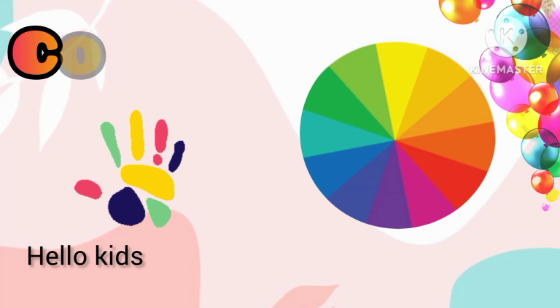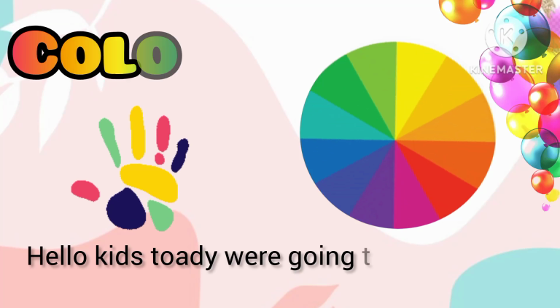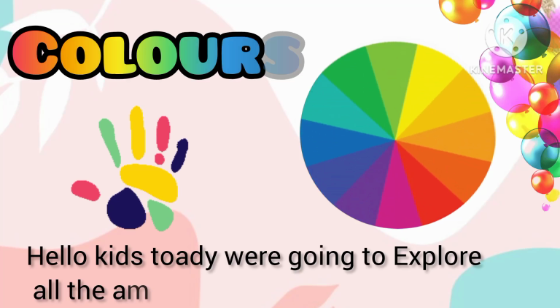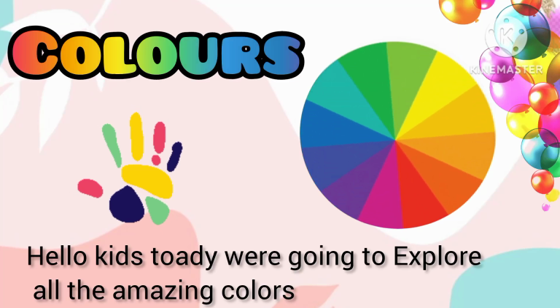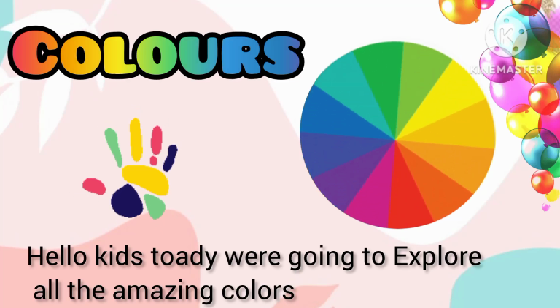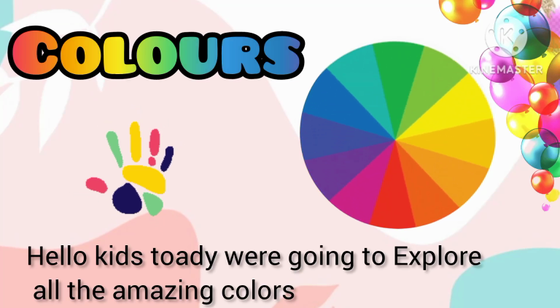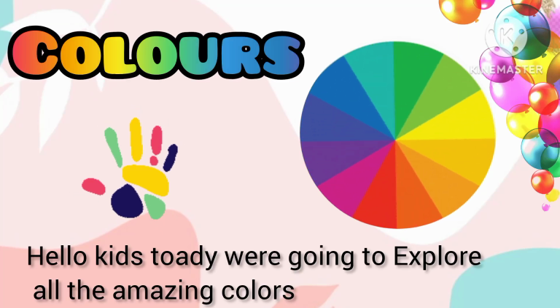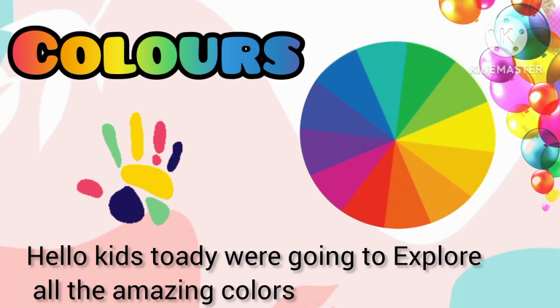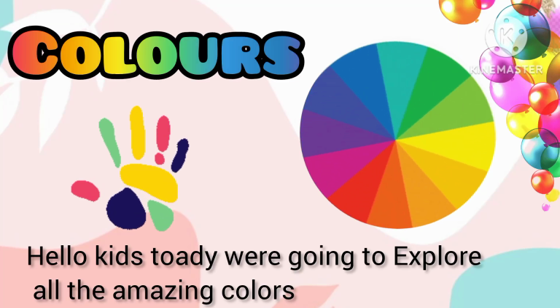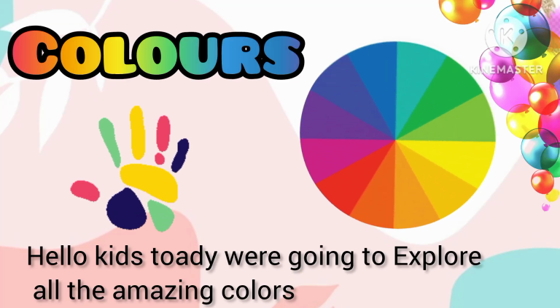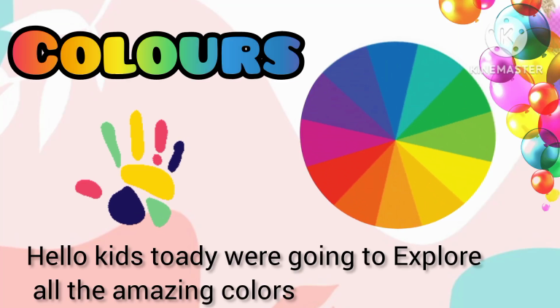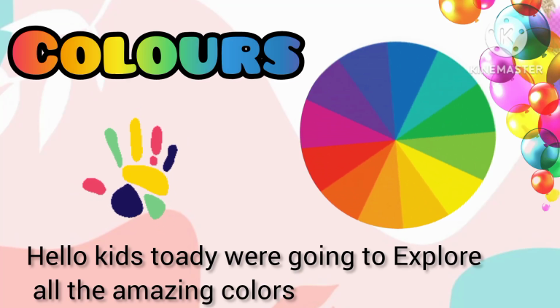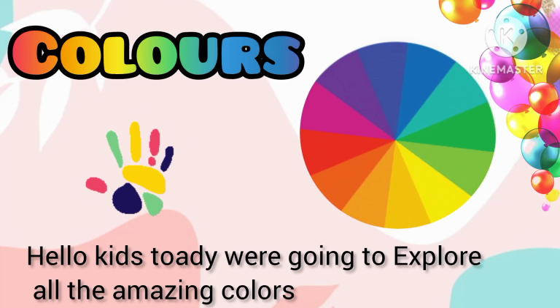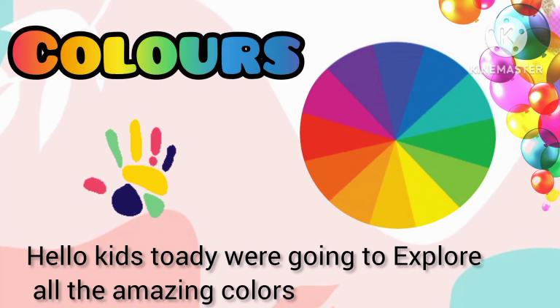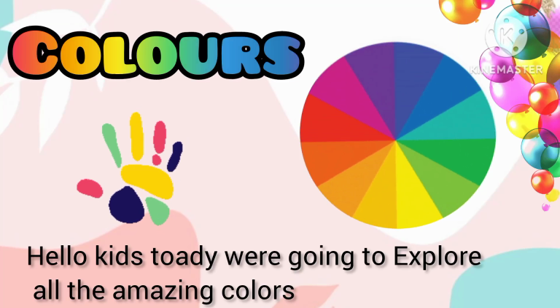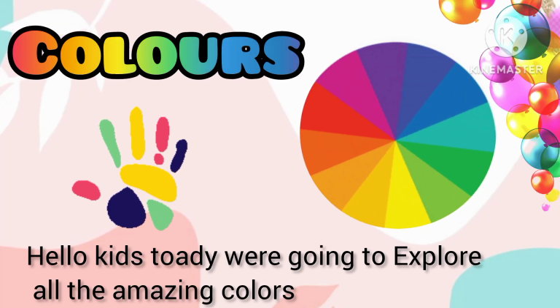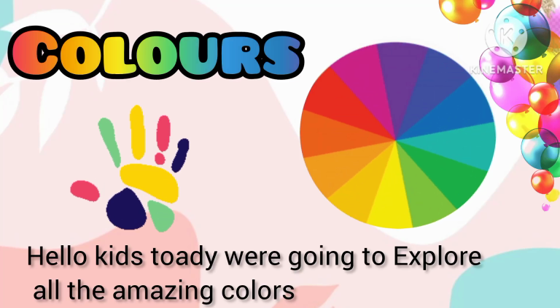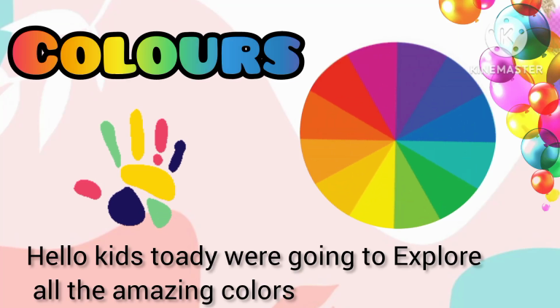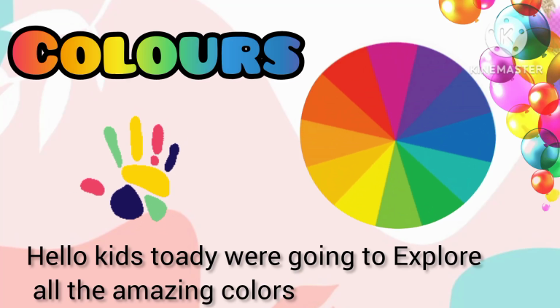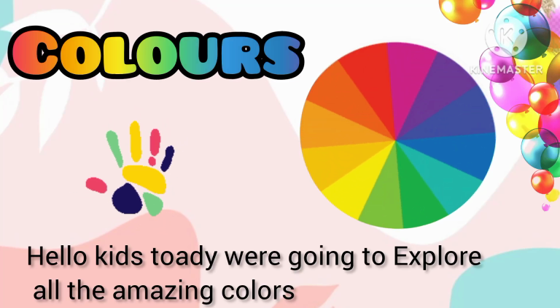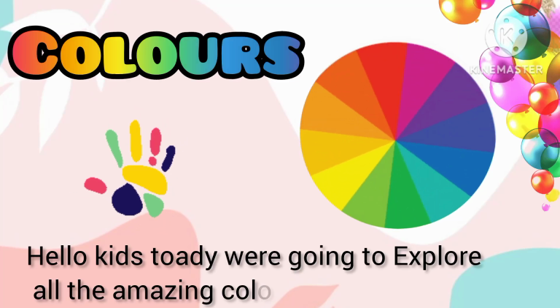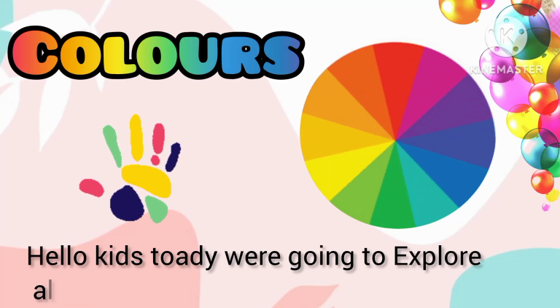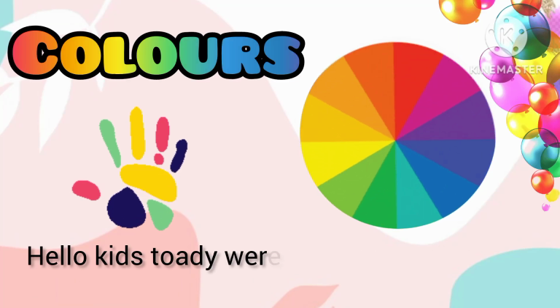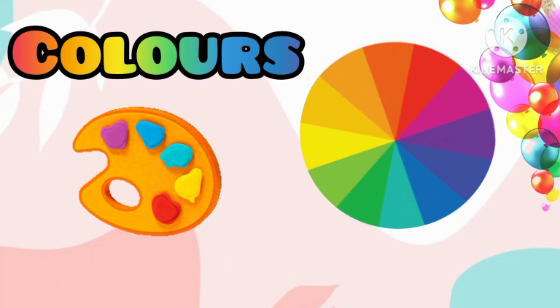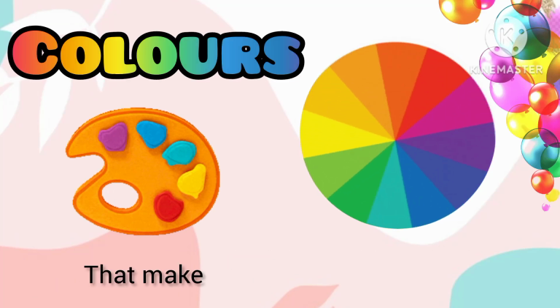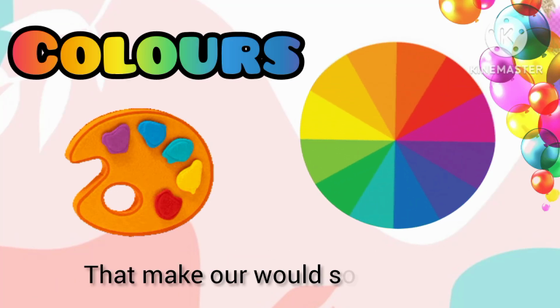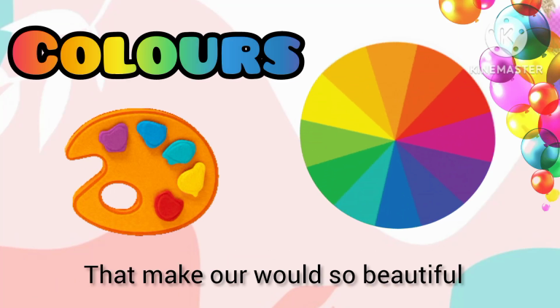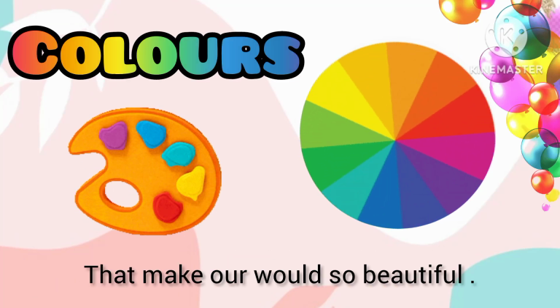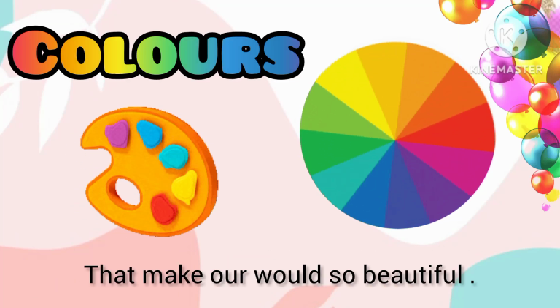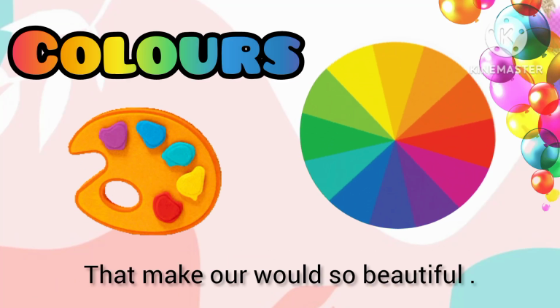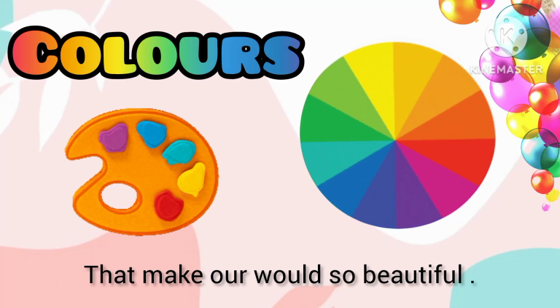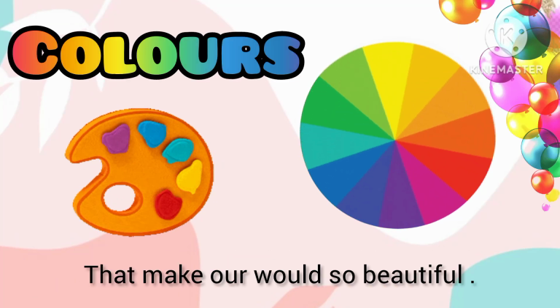Hello kids! Today we're going to explore all the amazing colors that make our world so beautiful.